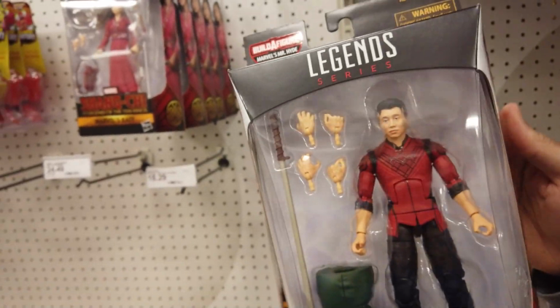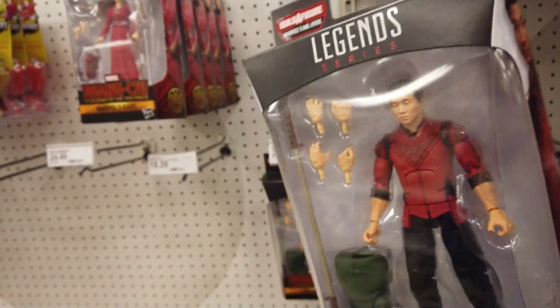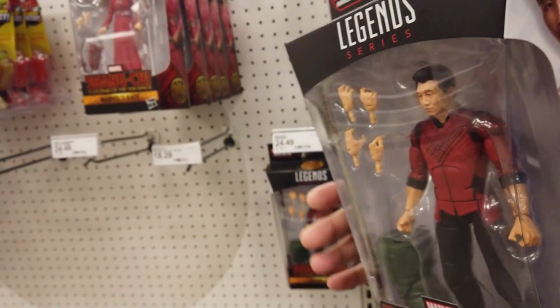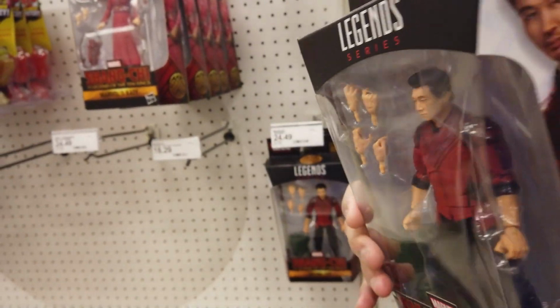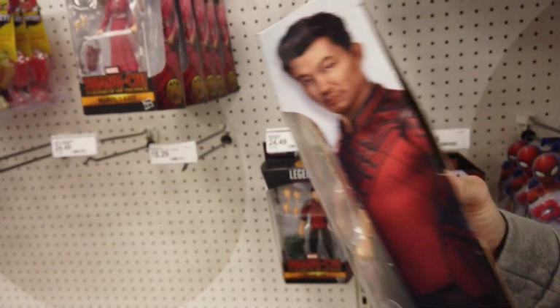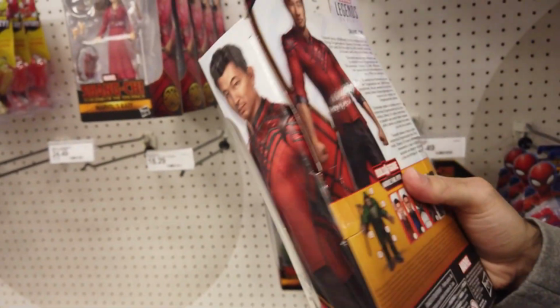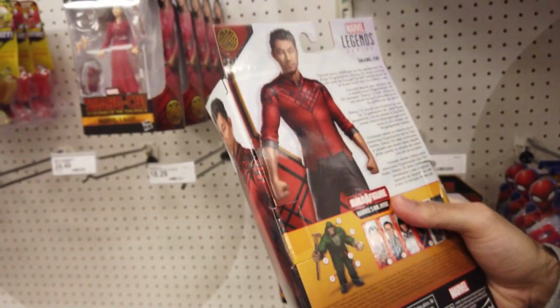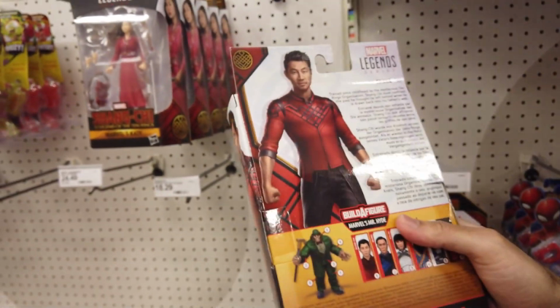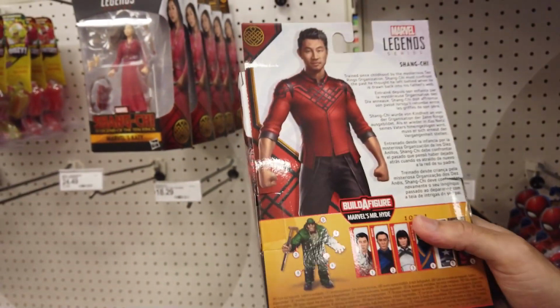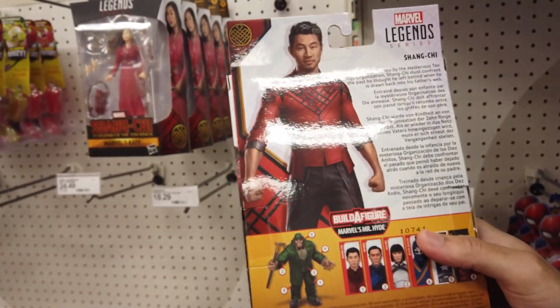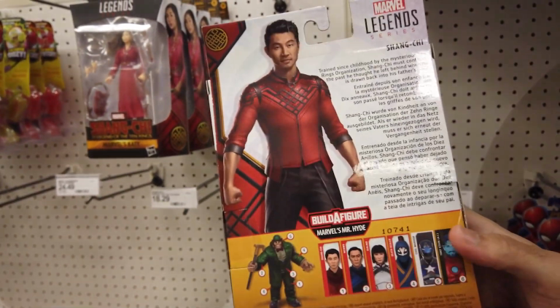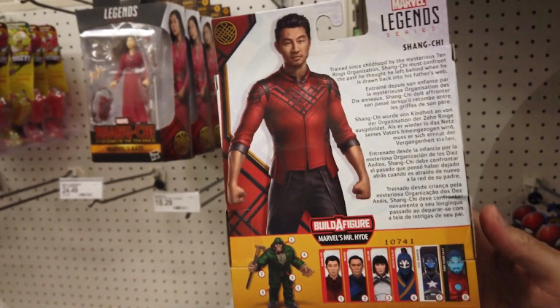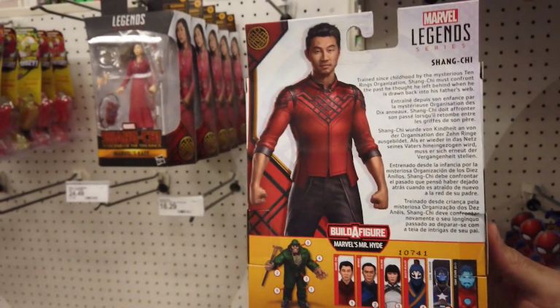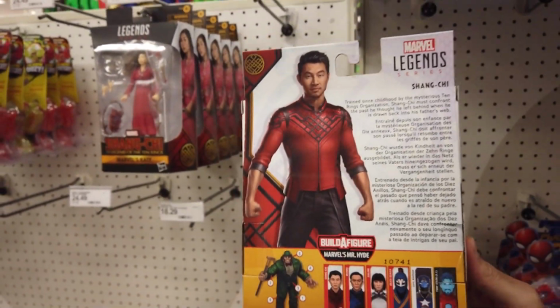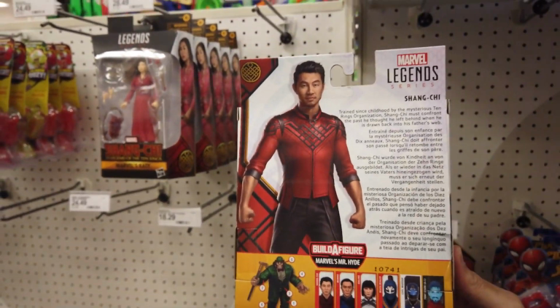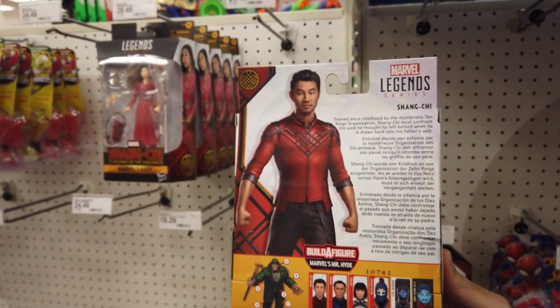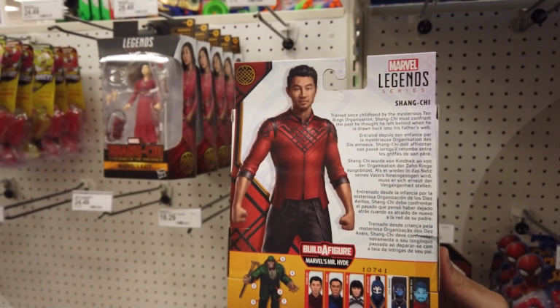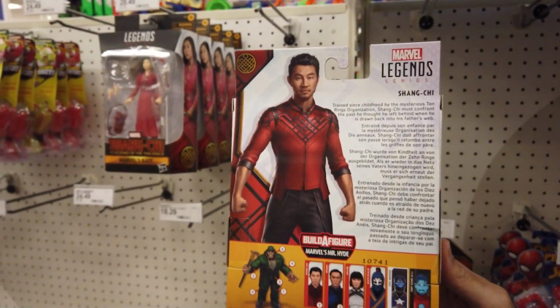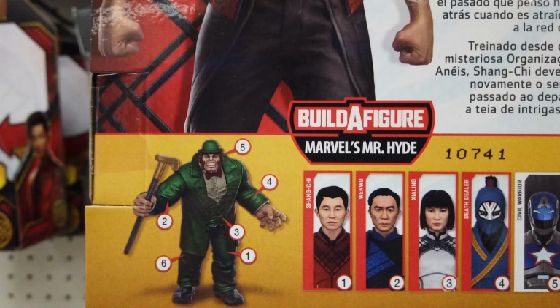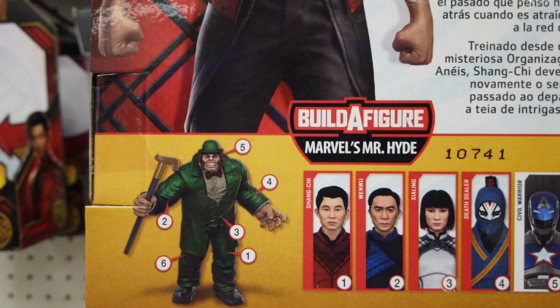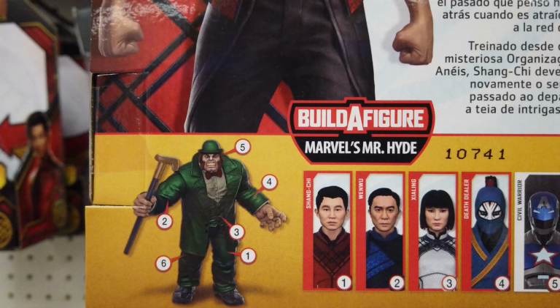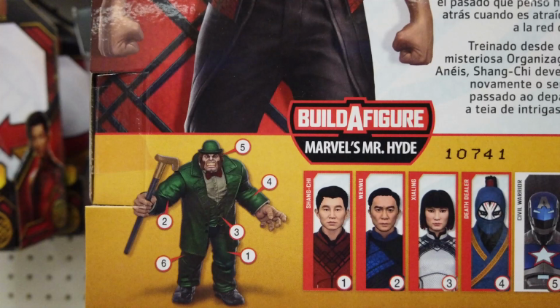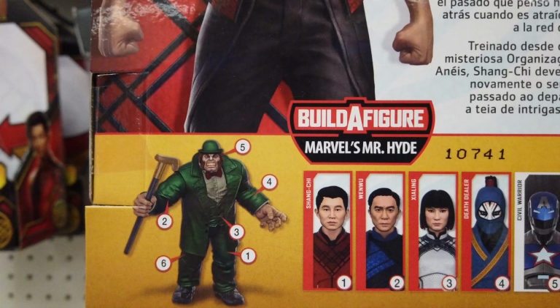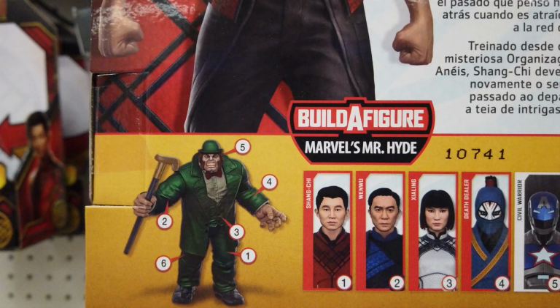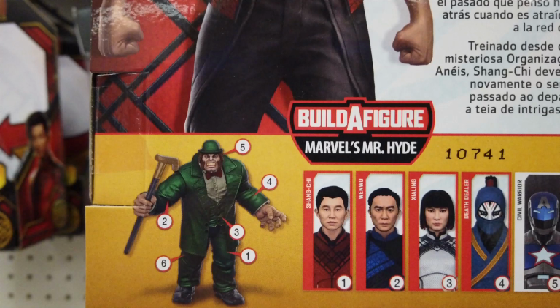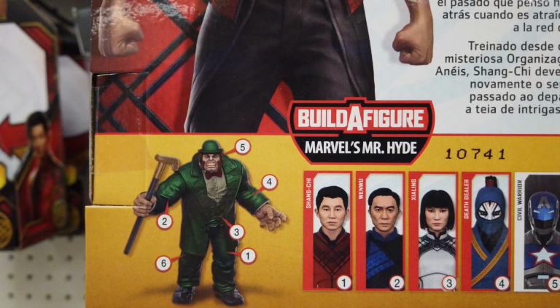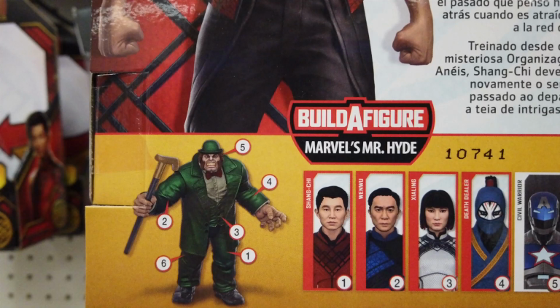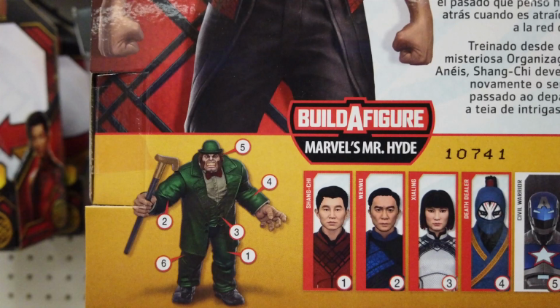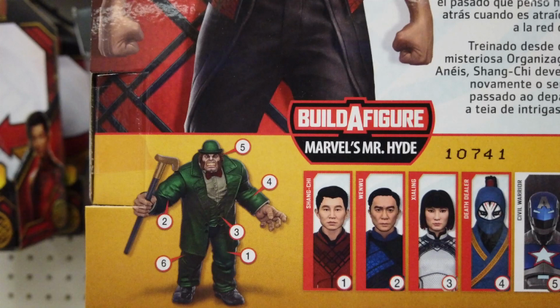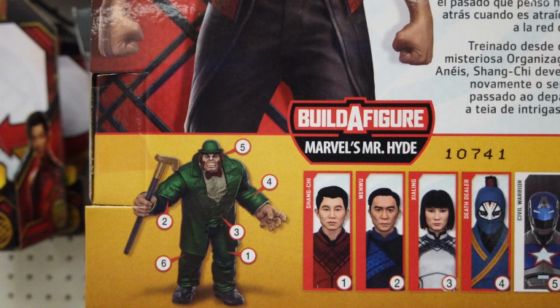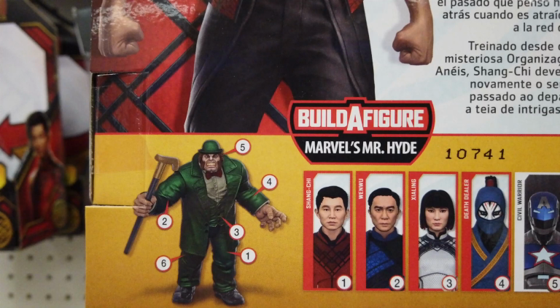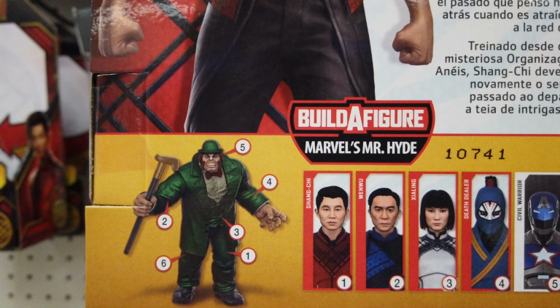What's cool? Each figure includes a separate part. Collect them all to build Marvel's Mr. Hyde figure.